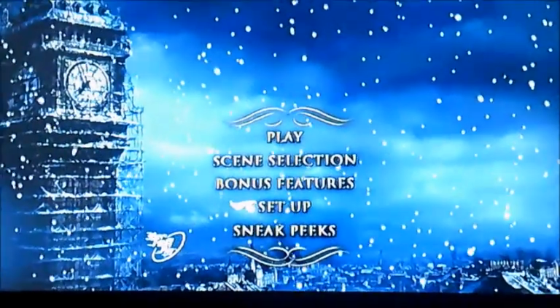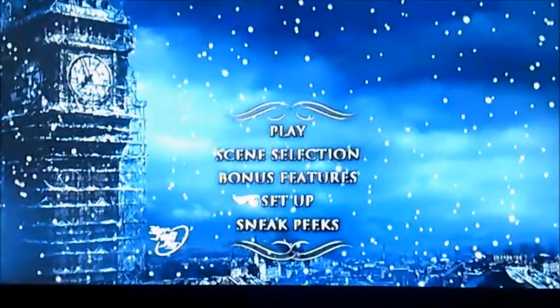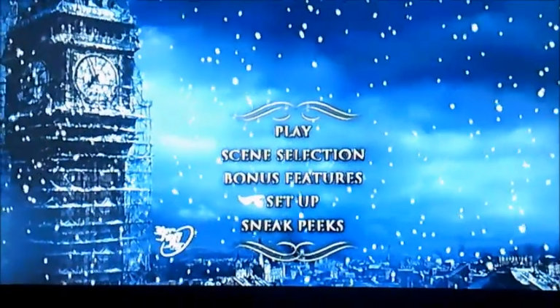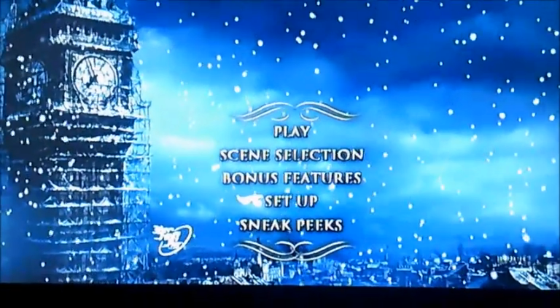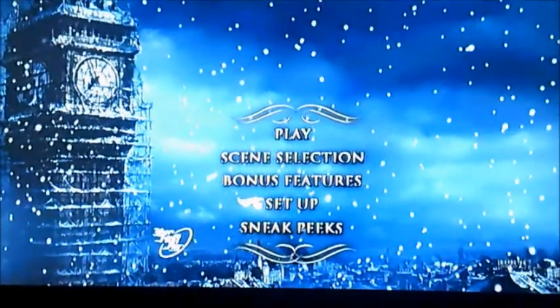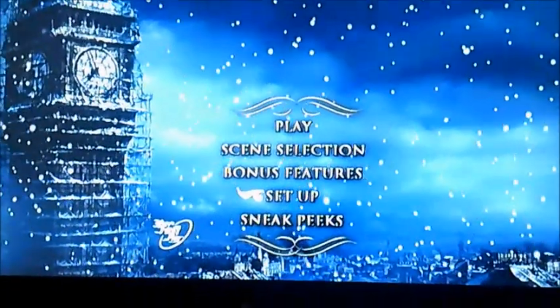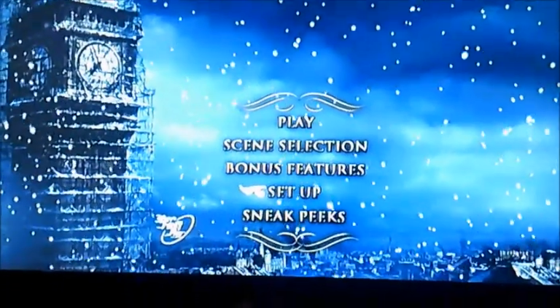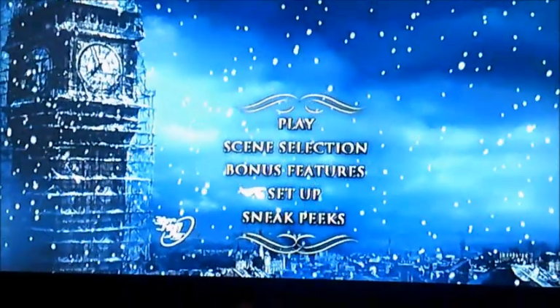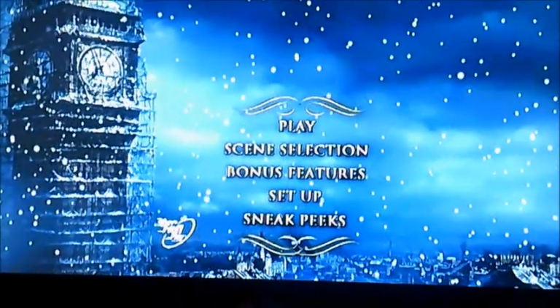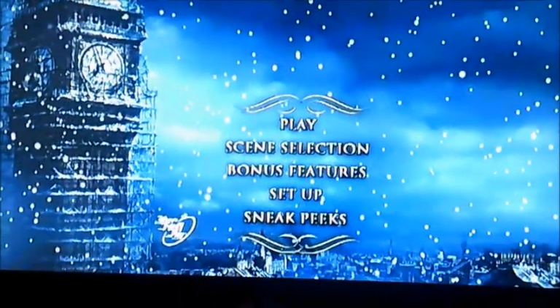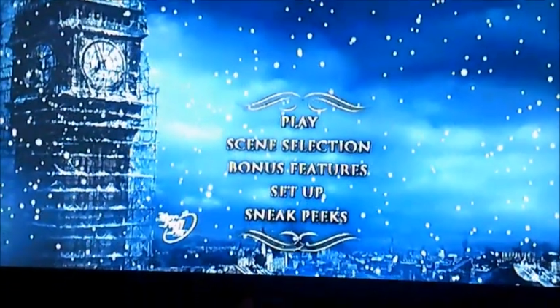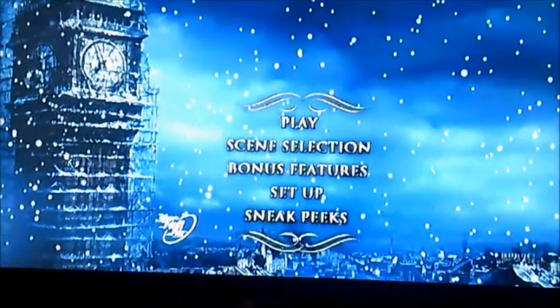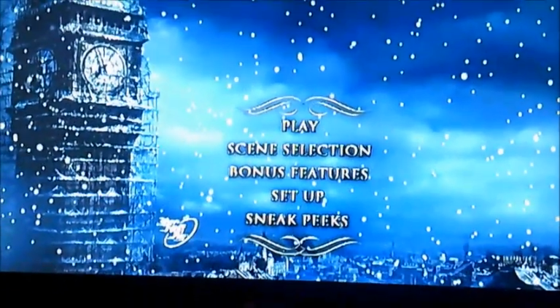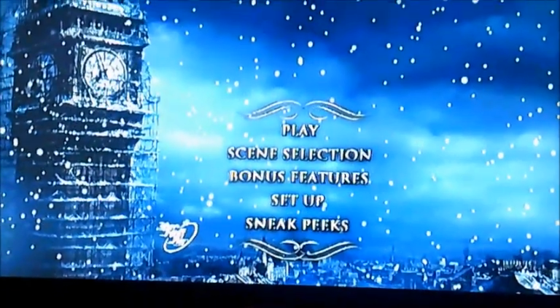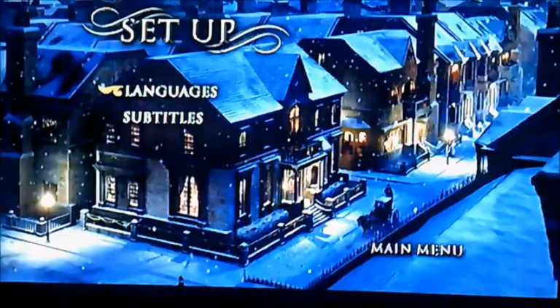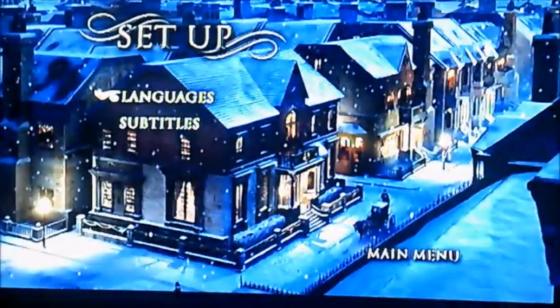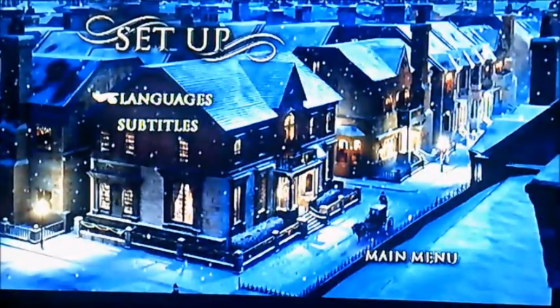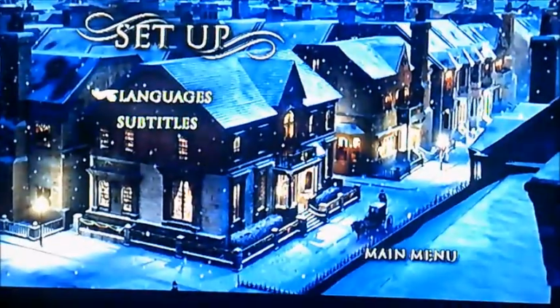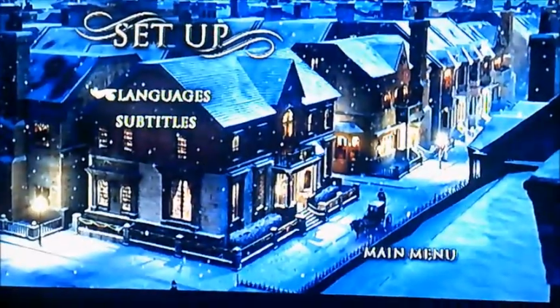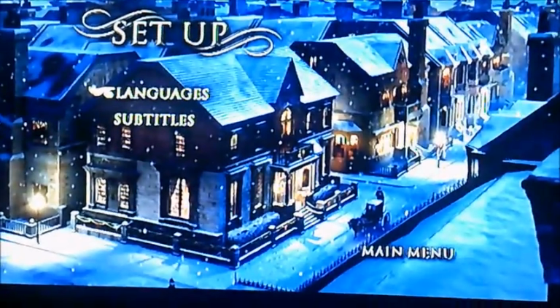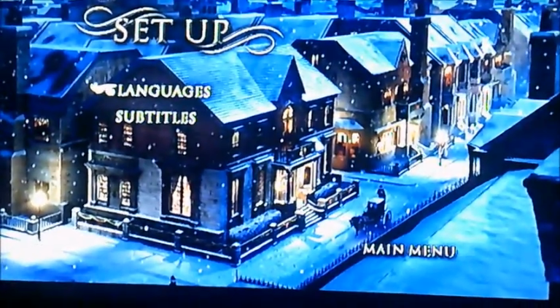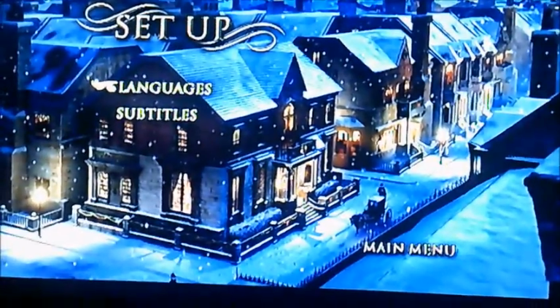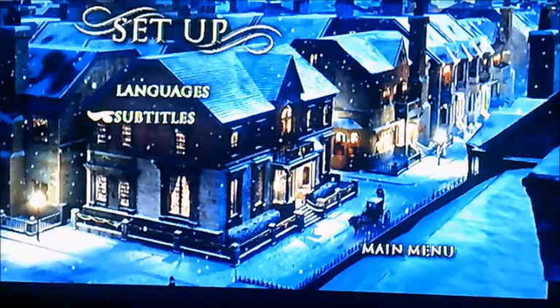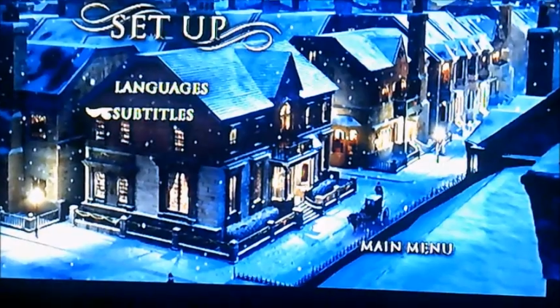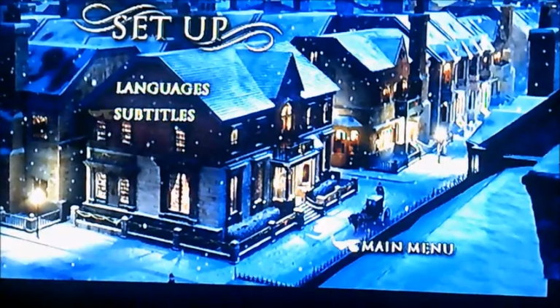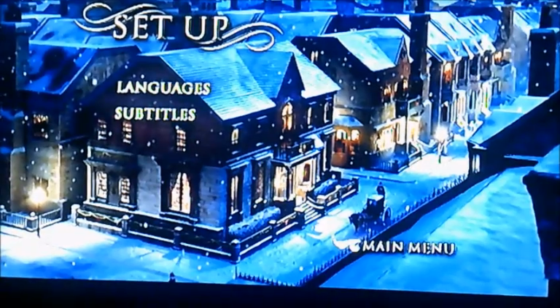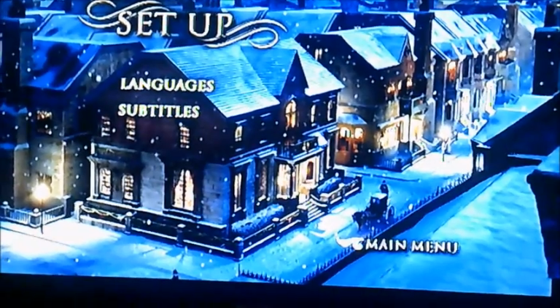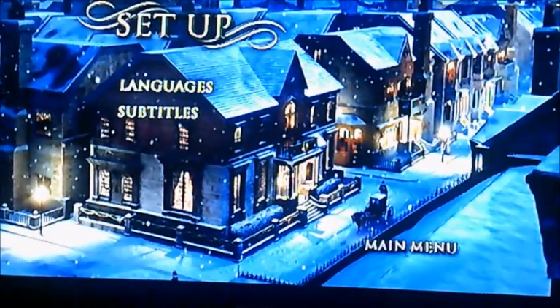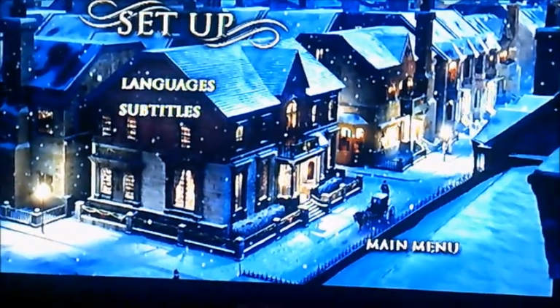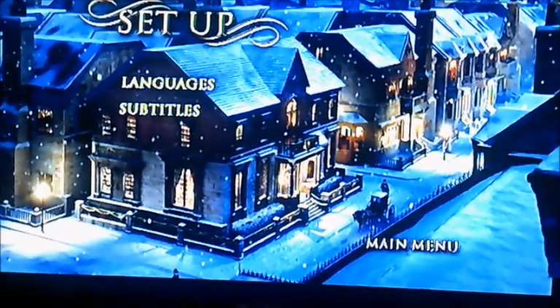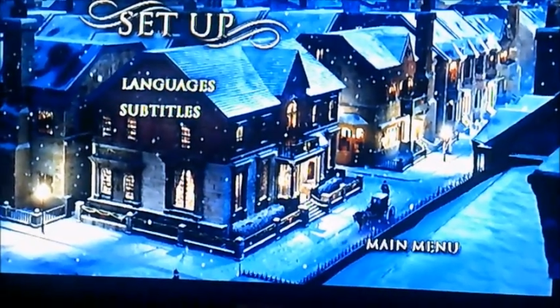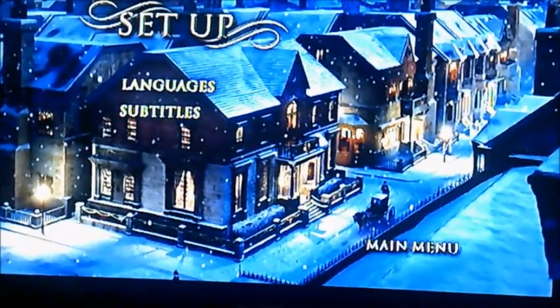Now anyway, let's move on to Setup next. There's Languages and Subtitles.